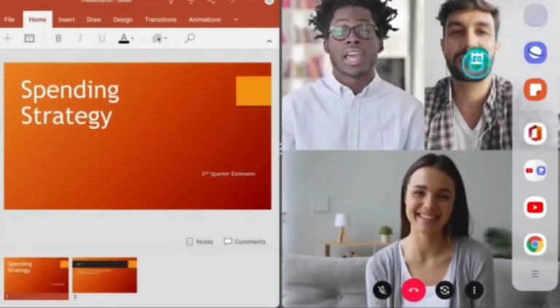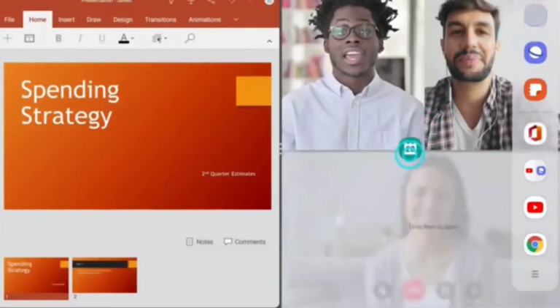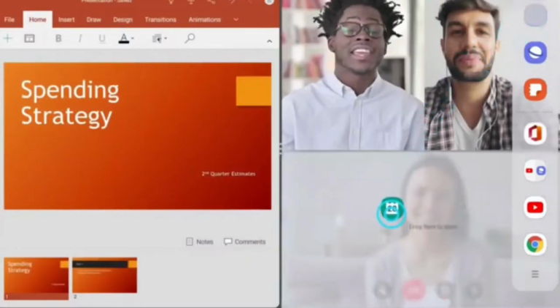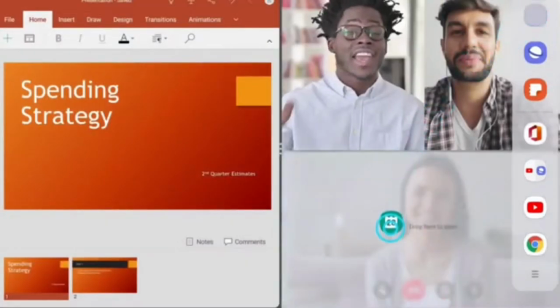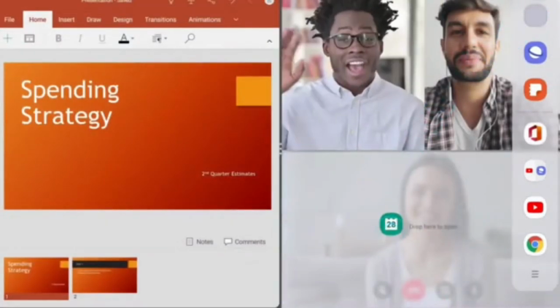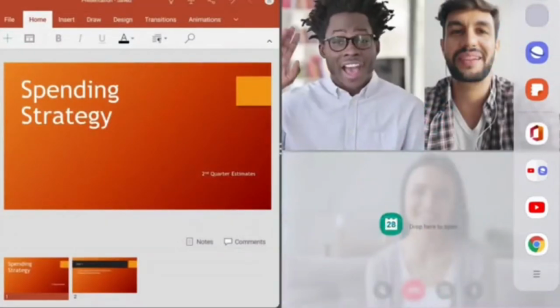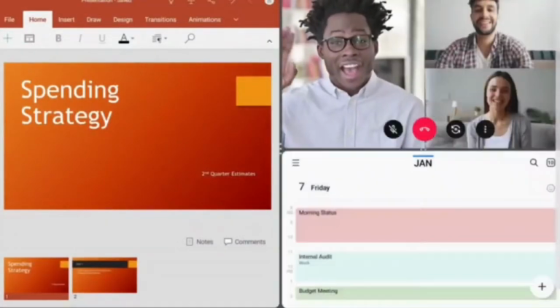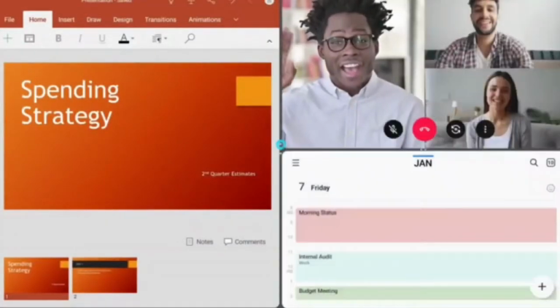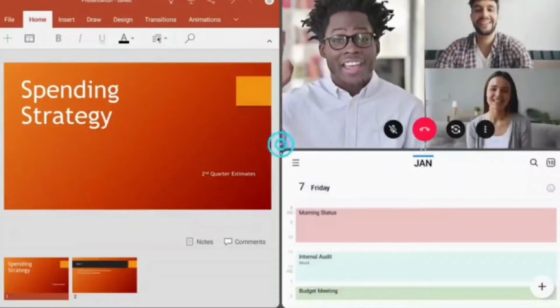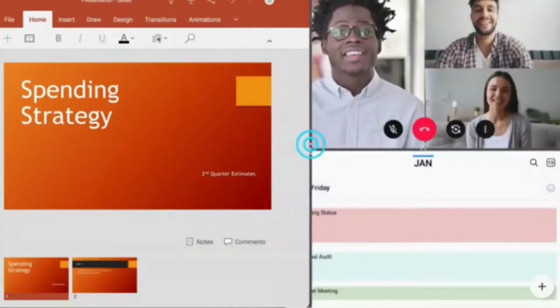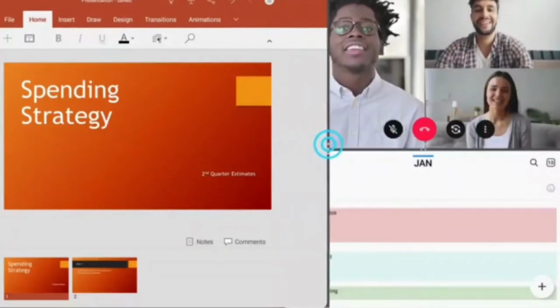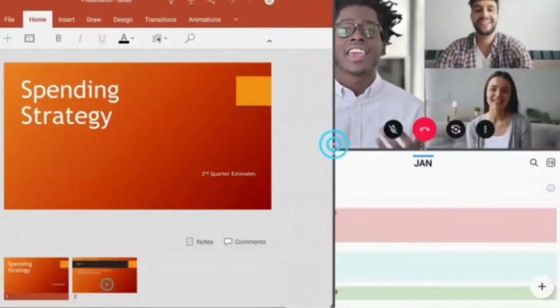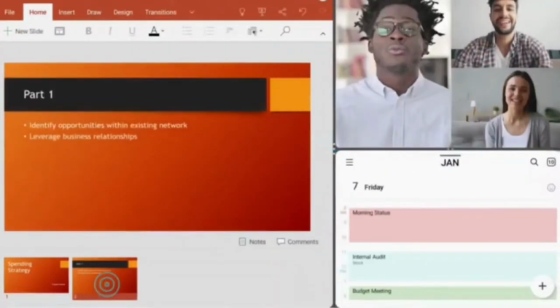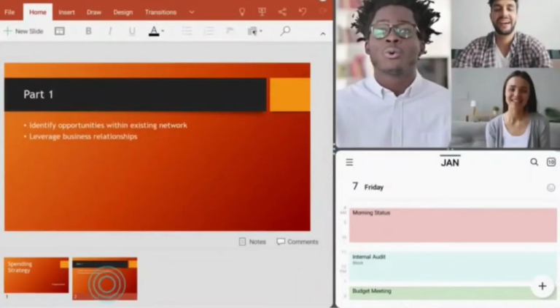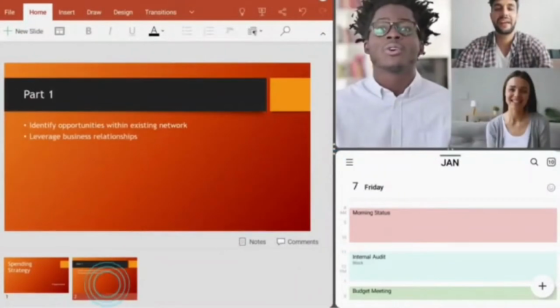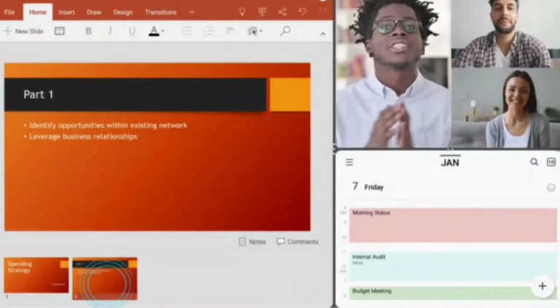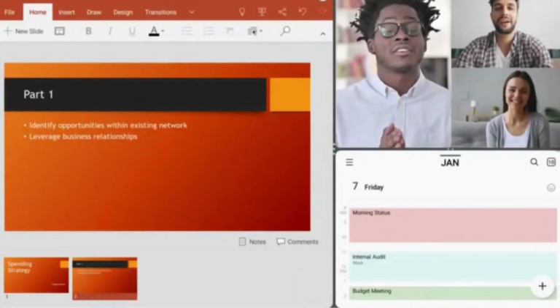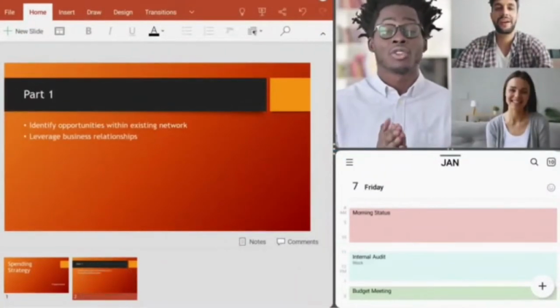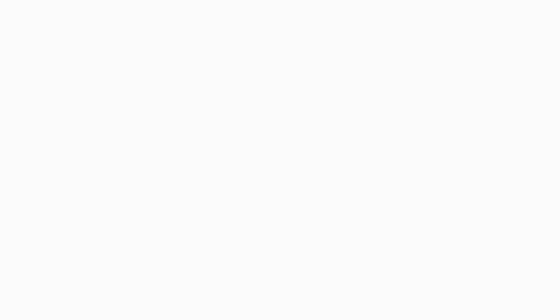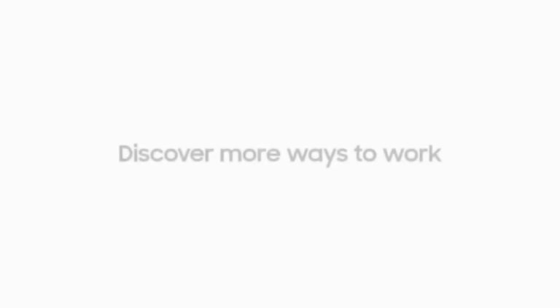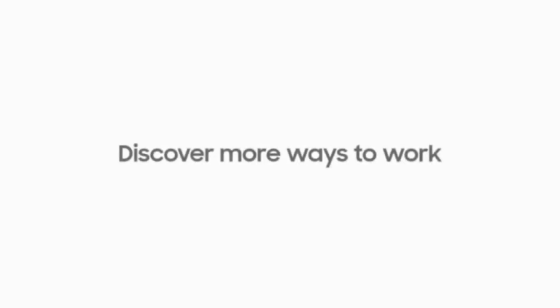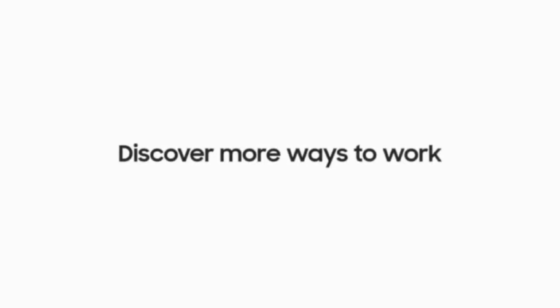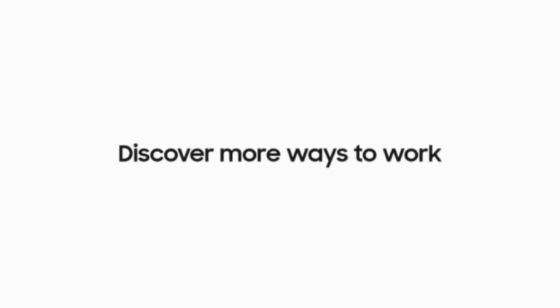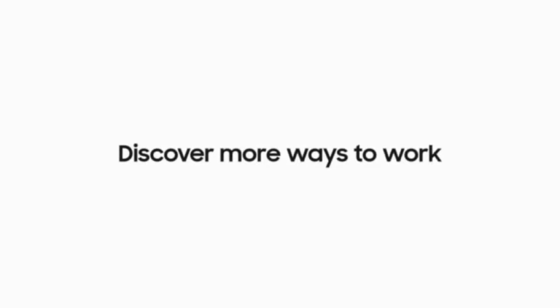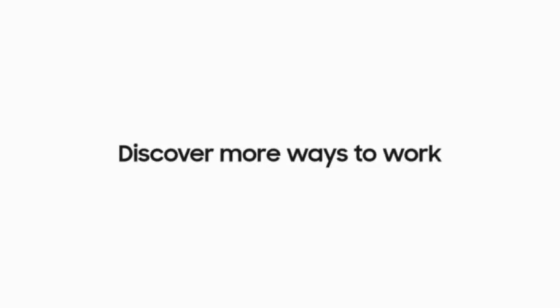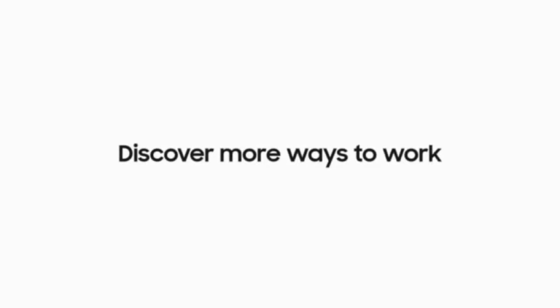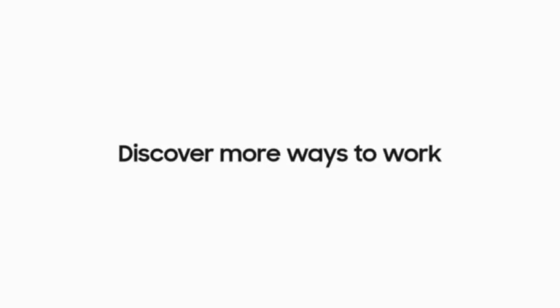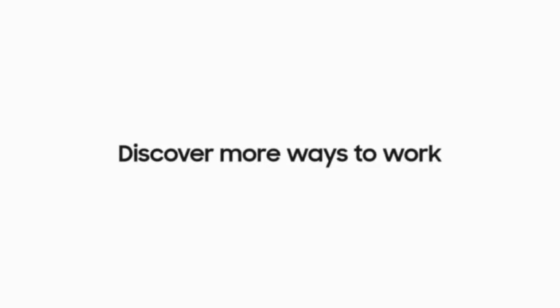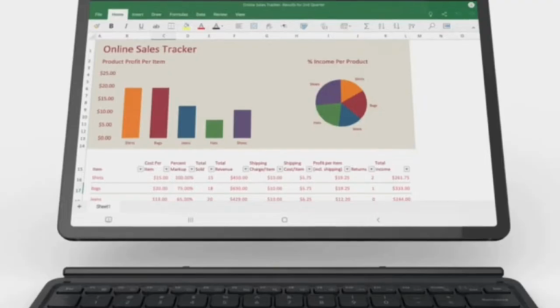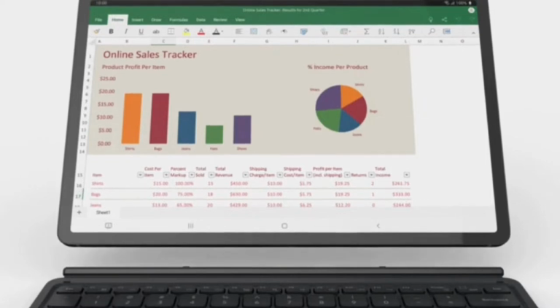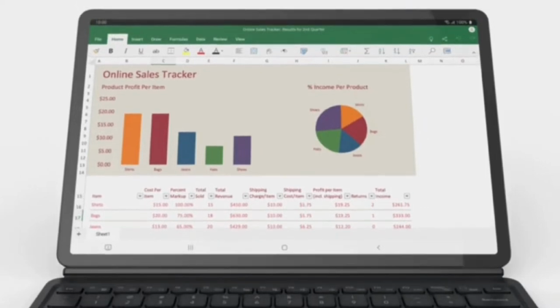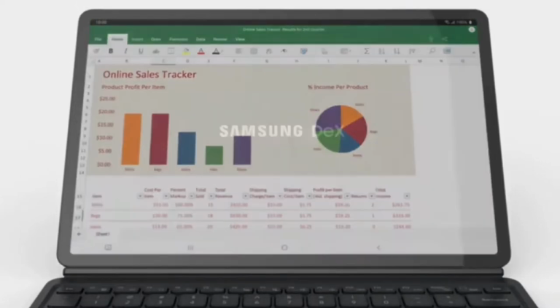This runs on Android operating system with Microsoft 365 integration, which will give you an extraordinary experience.